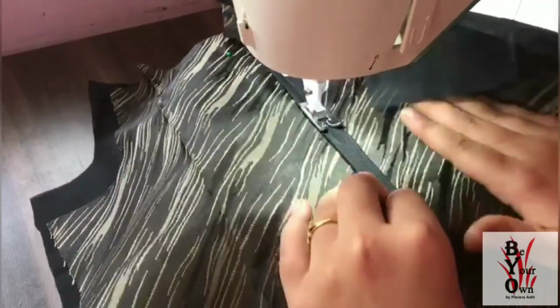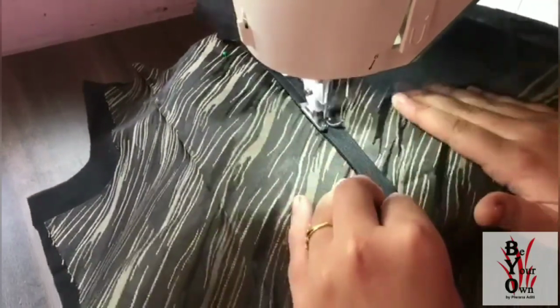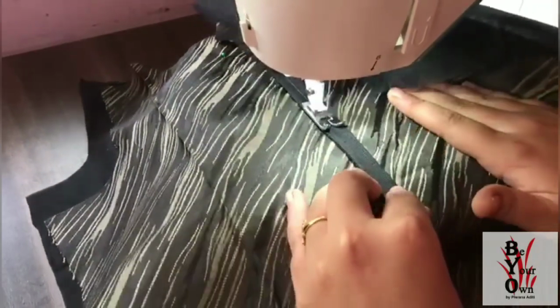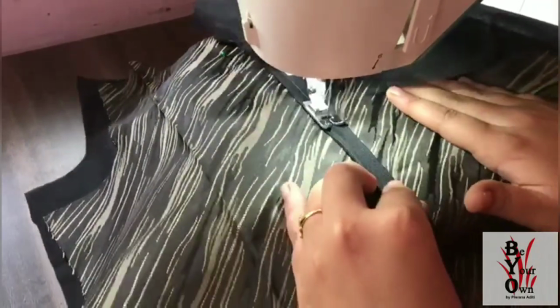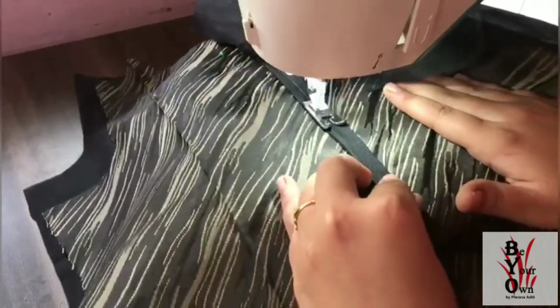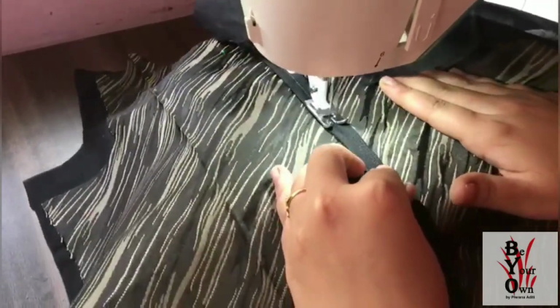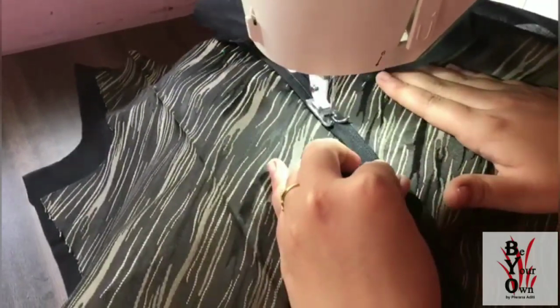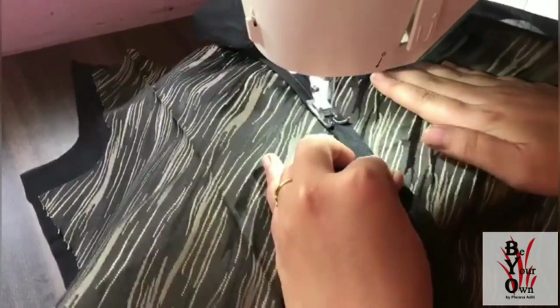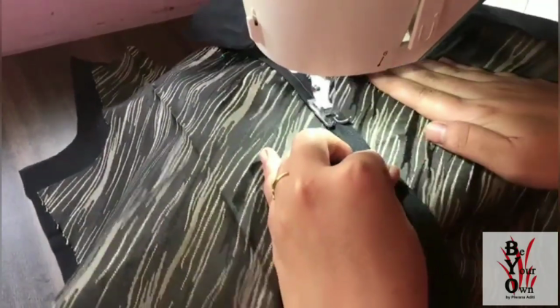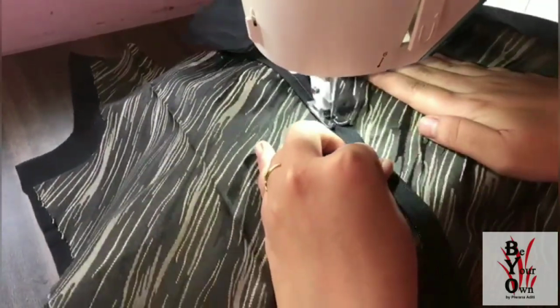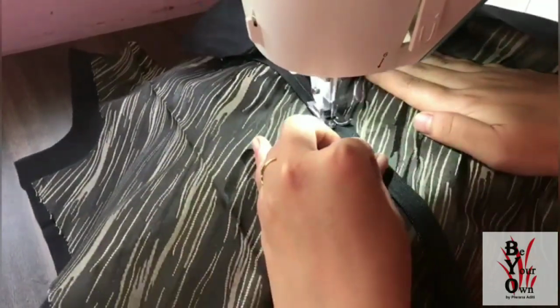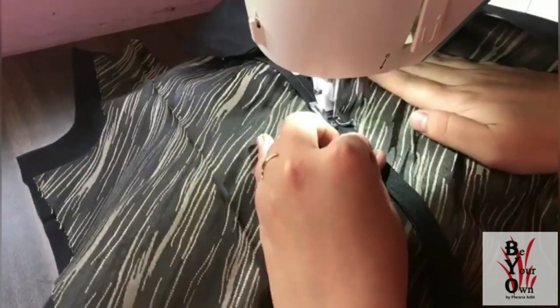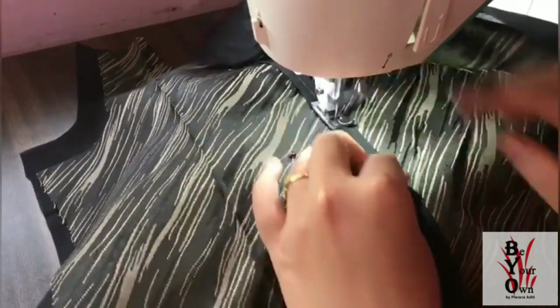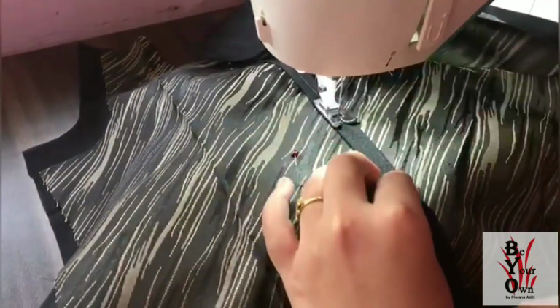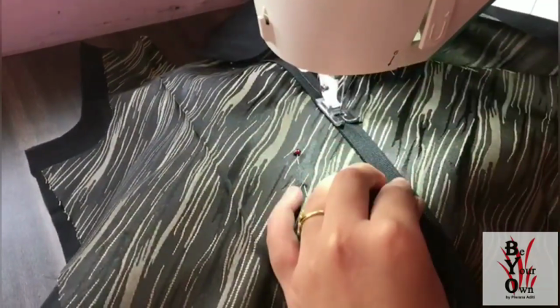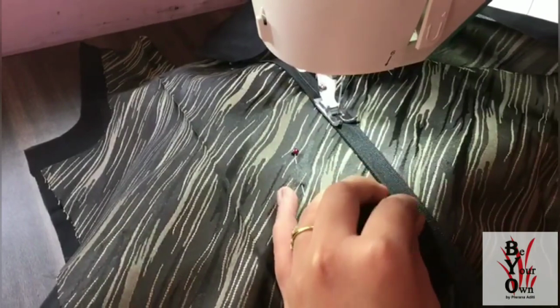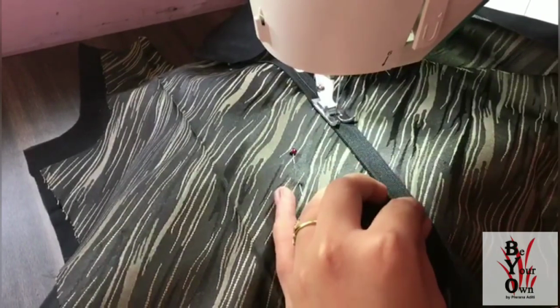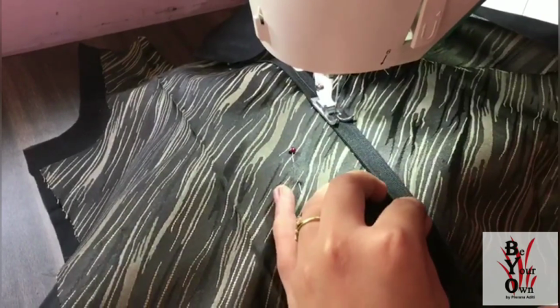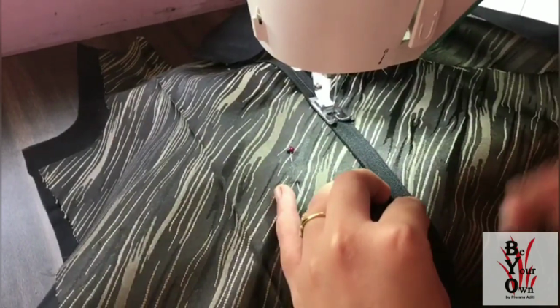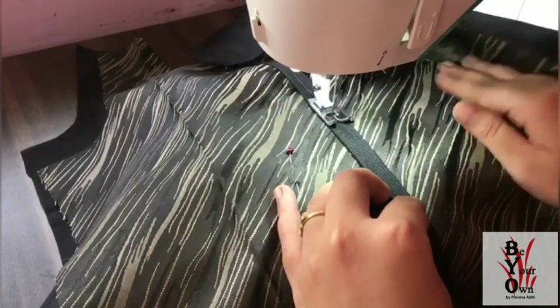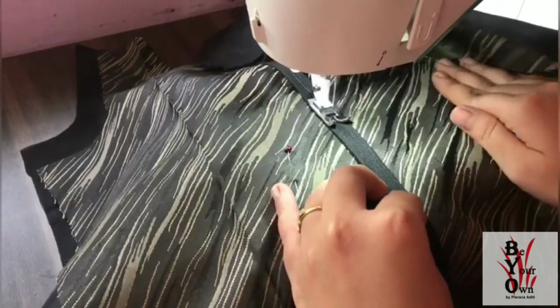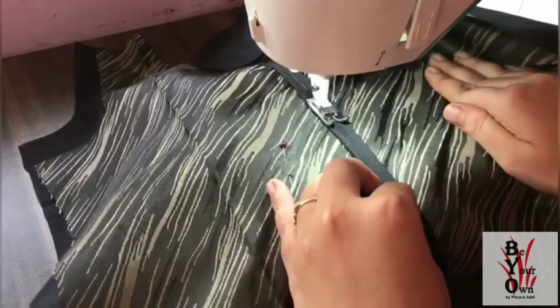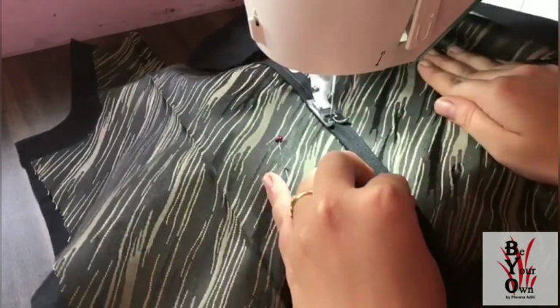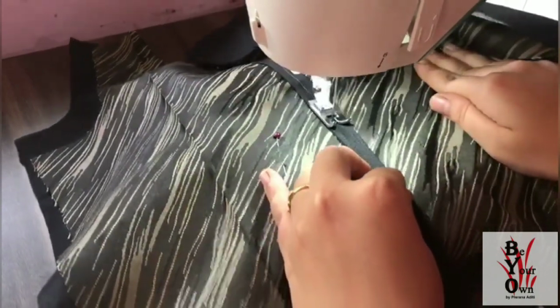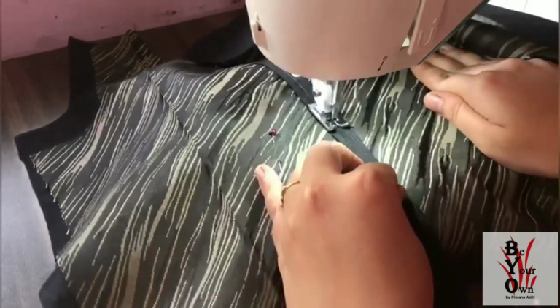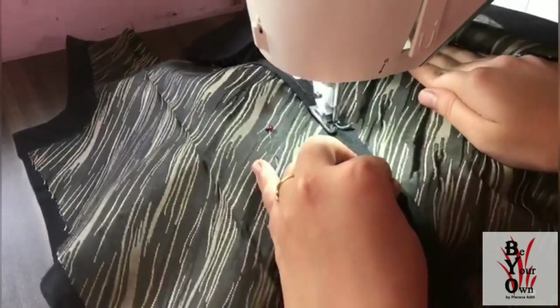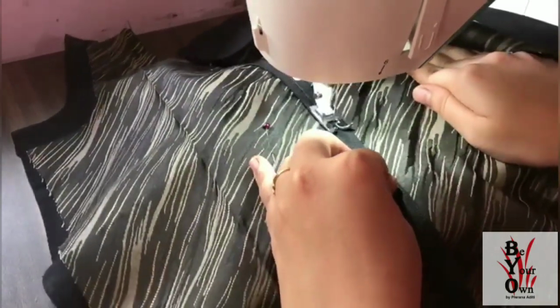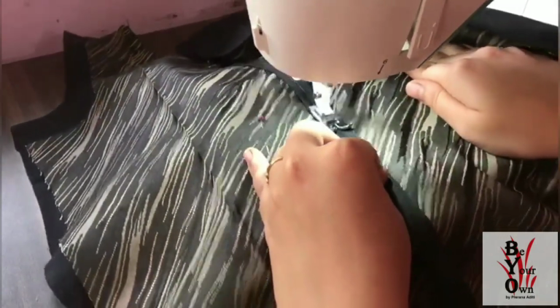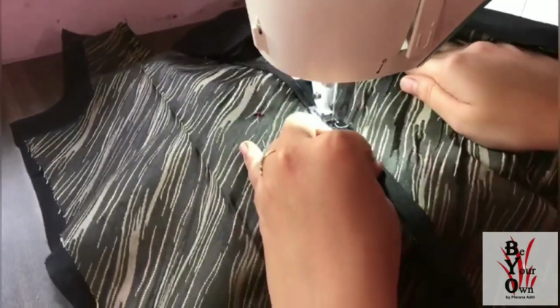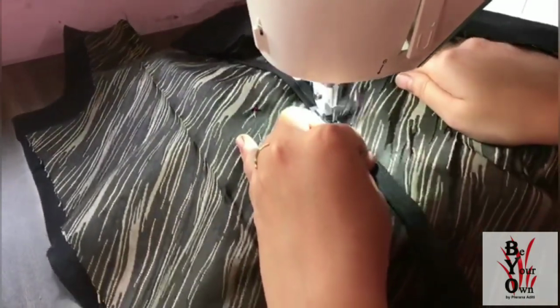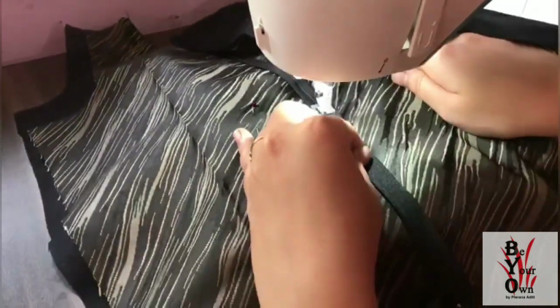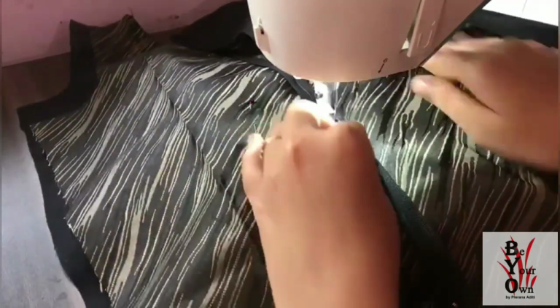Lastly, I am attaching the zip at the back part of the dress for easy closure.